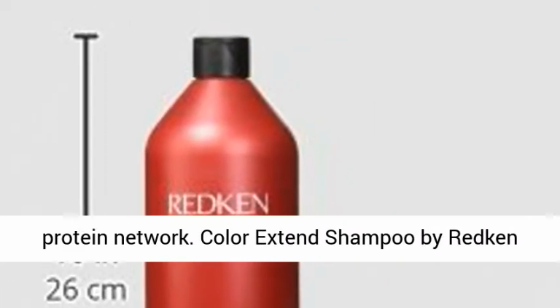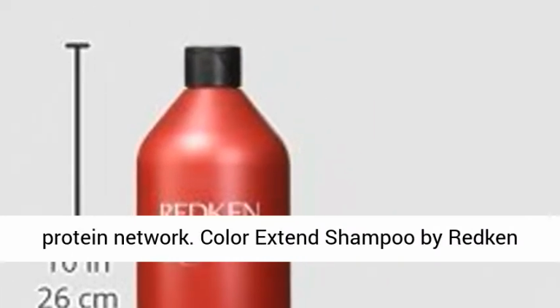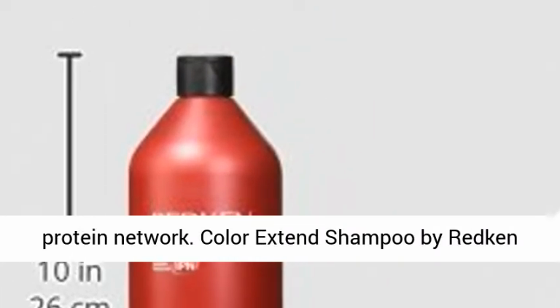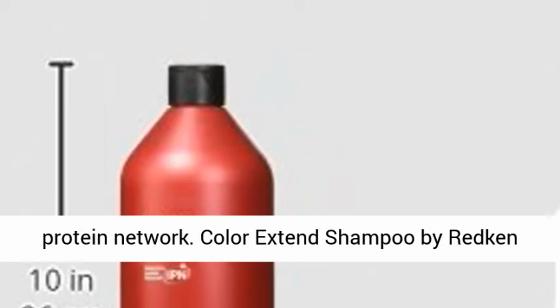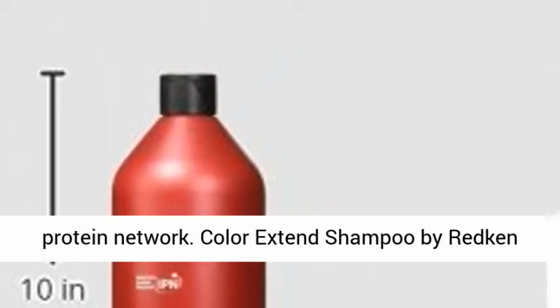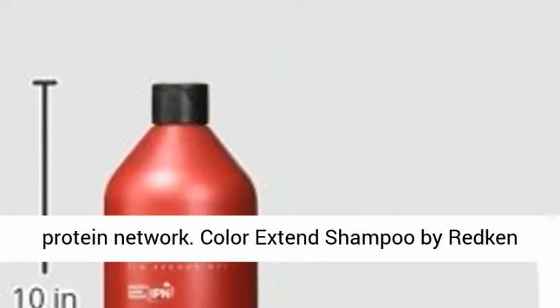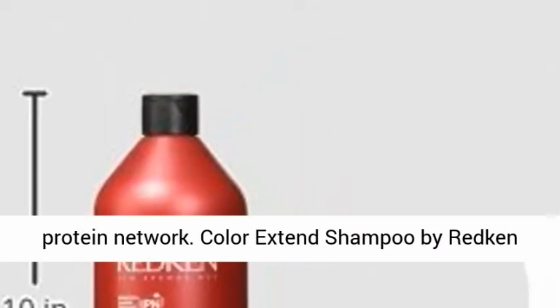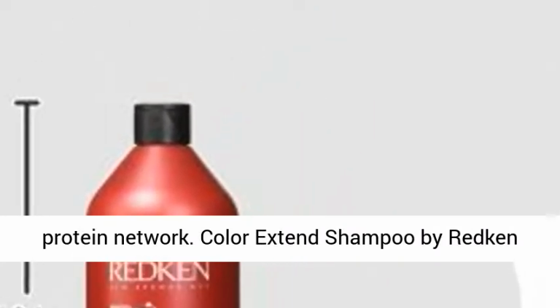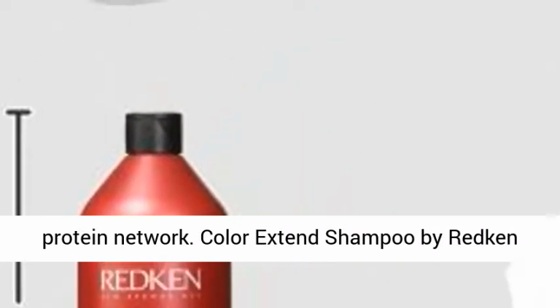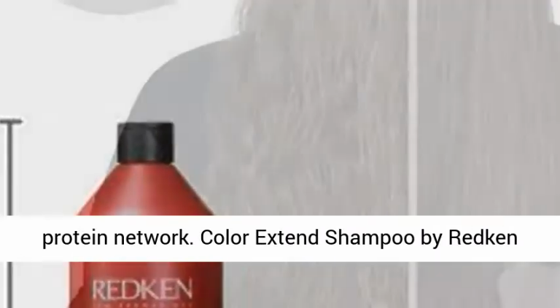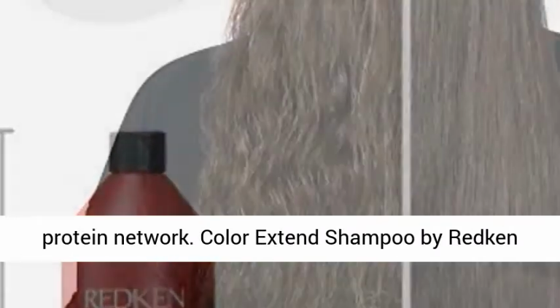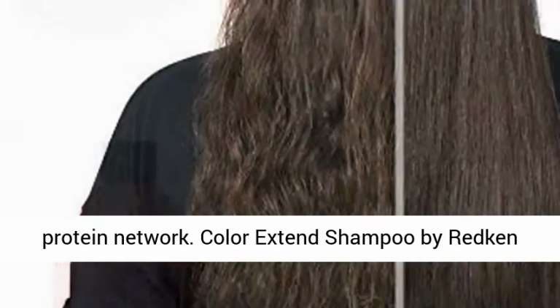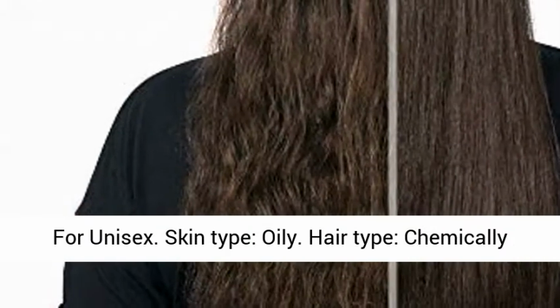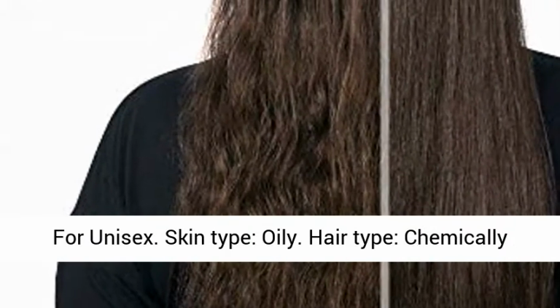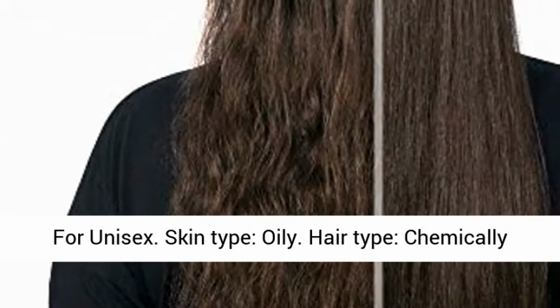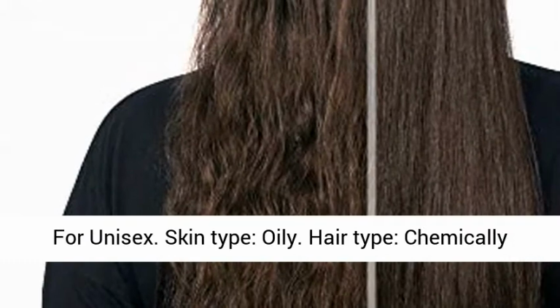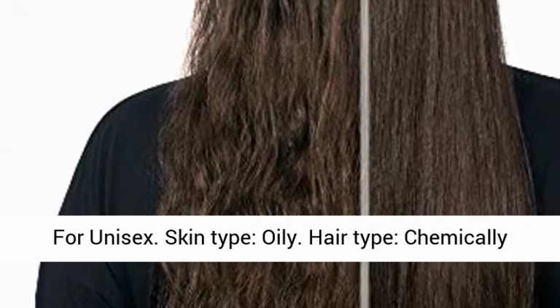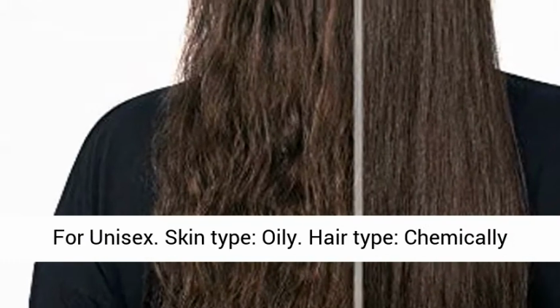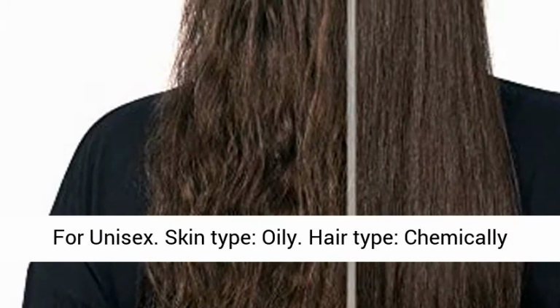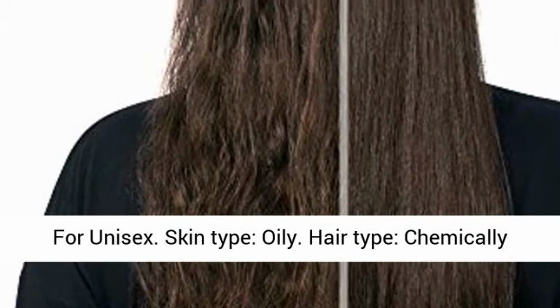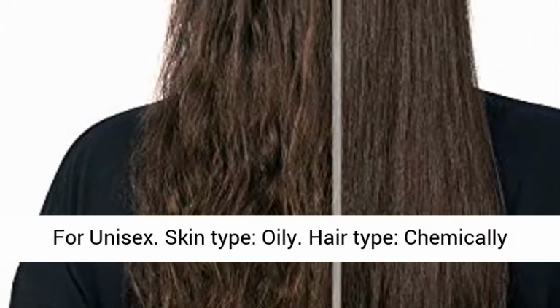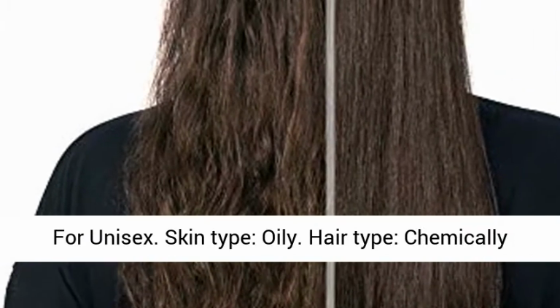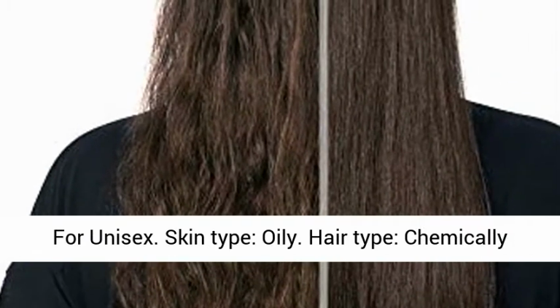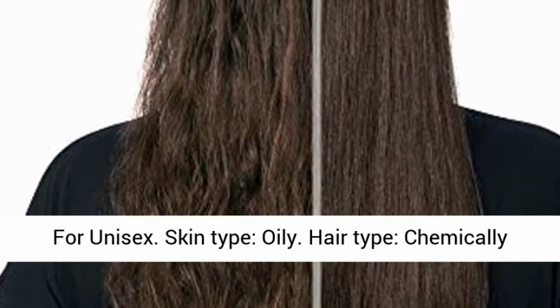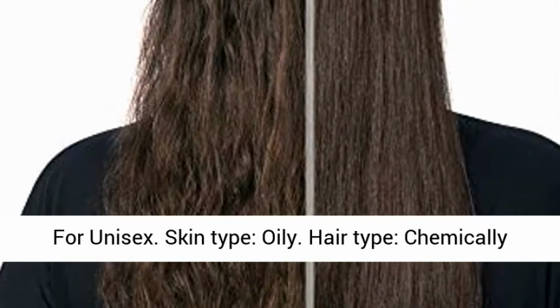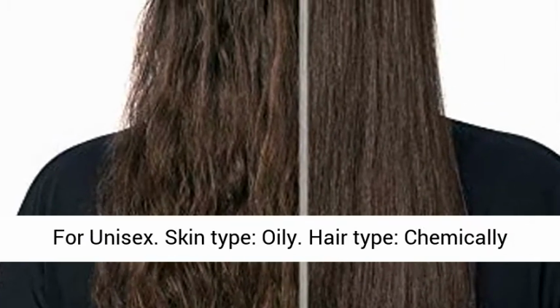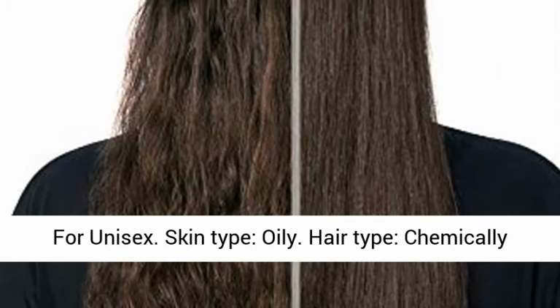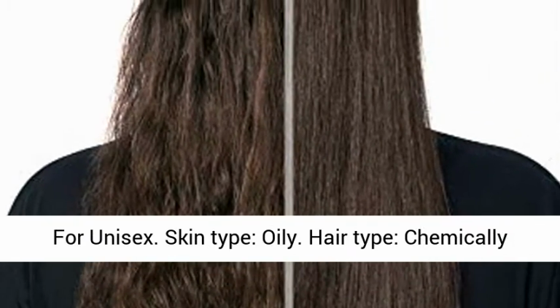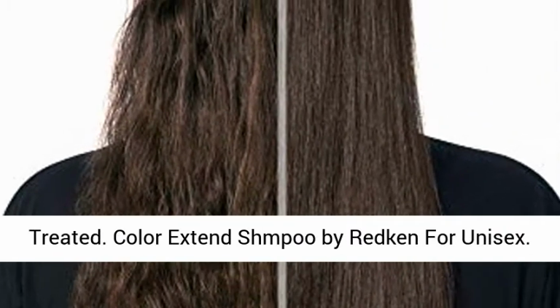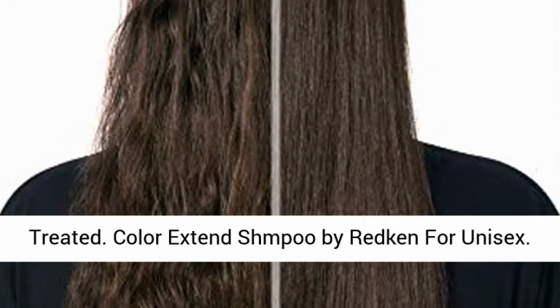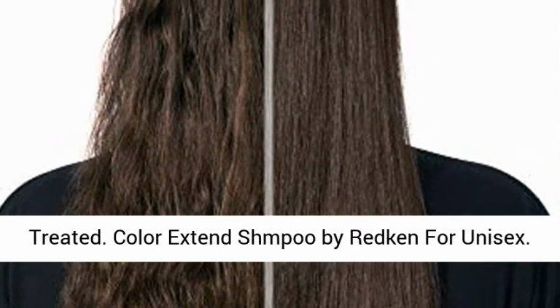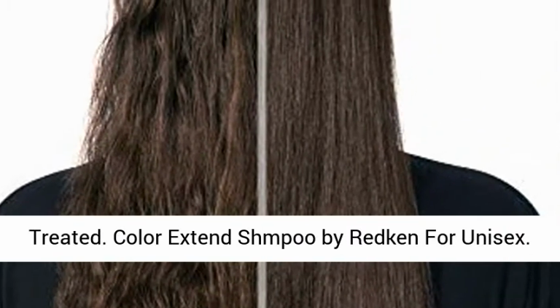Color Extends Shampoo by Redken for Unisex. Skin Type: Oily. Hair Type: Chemically Treated.